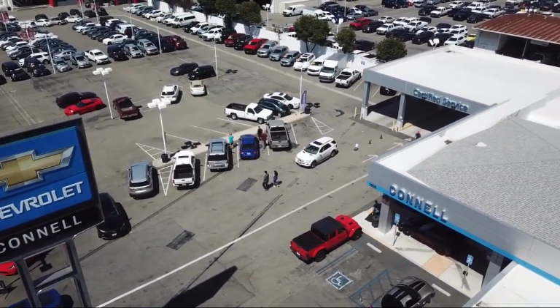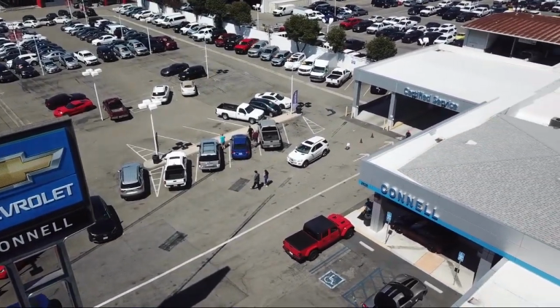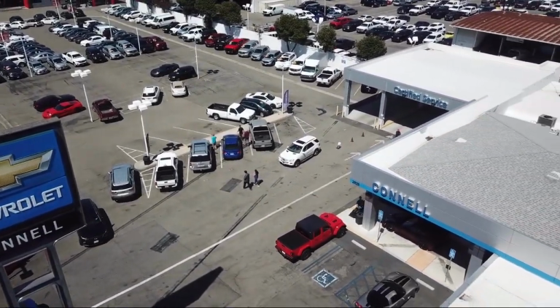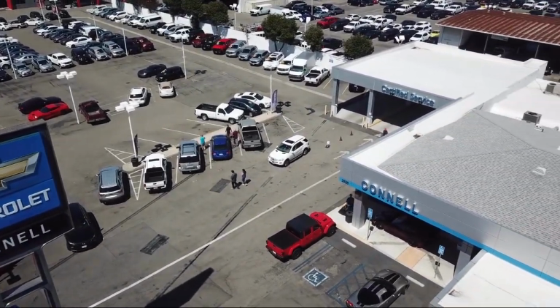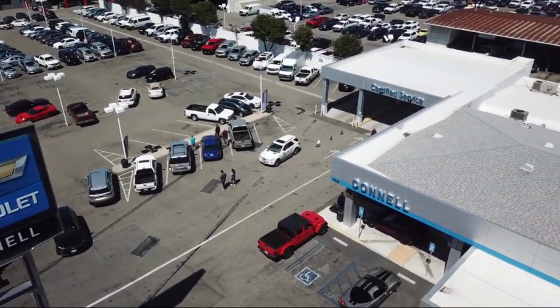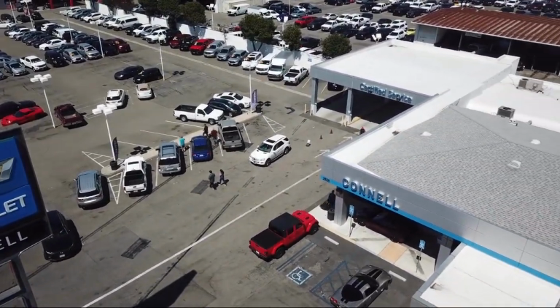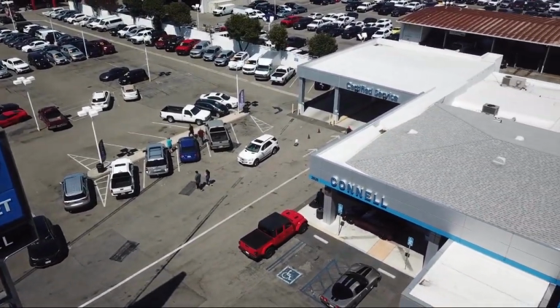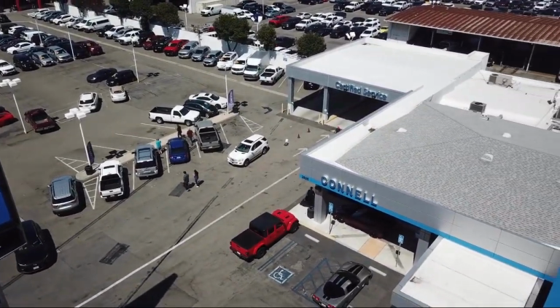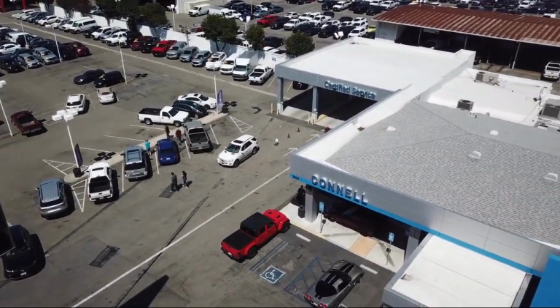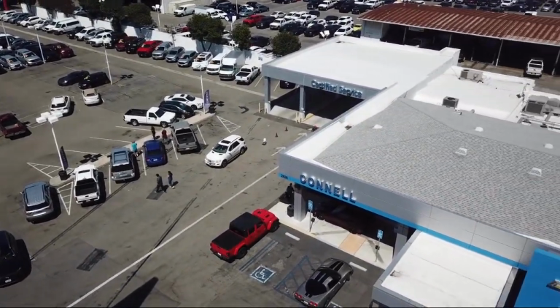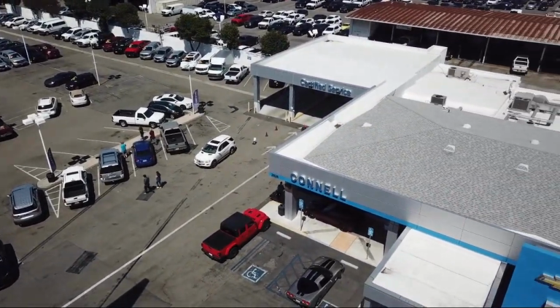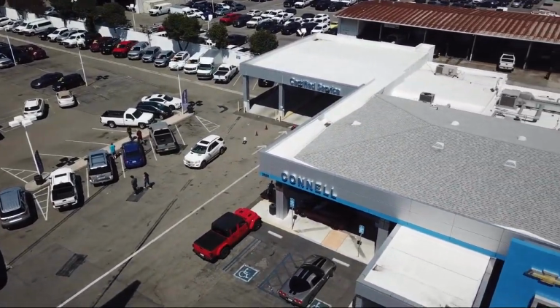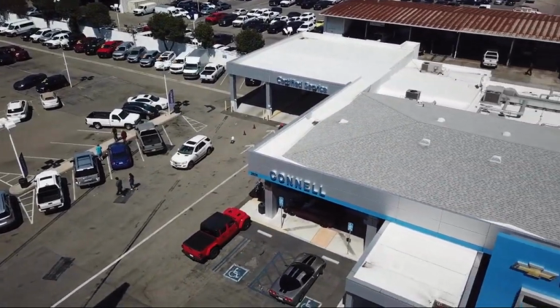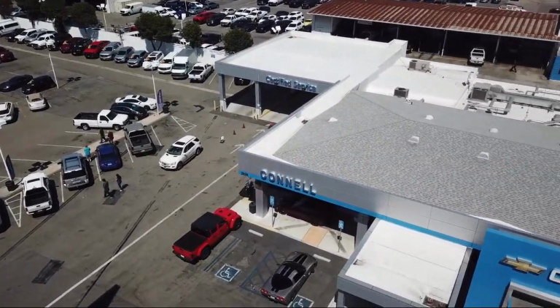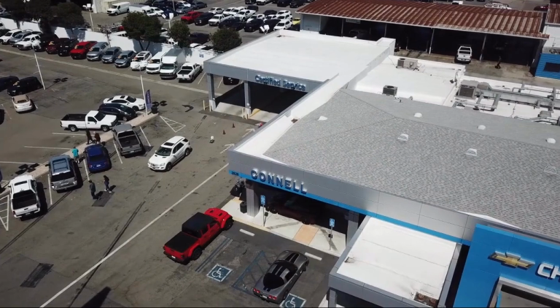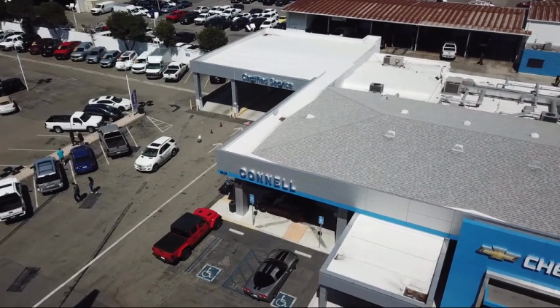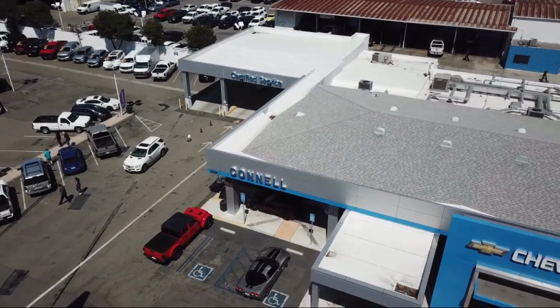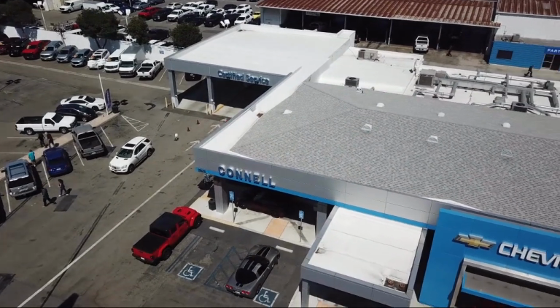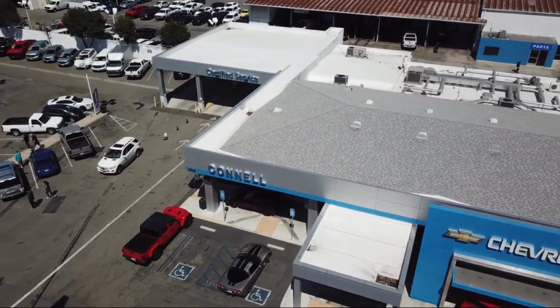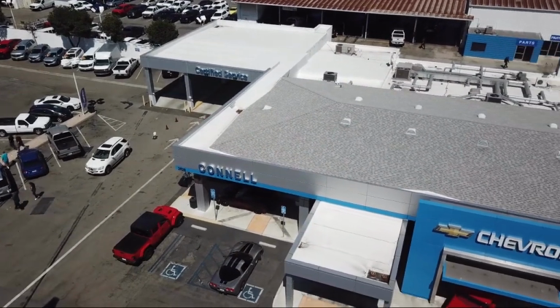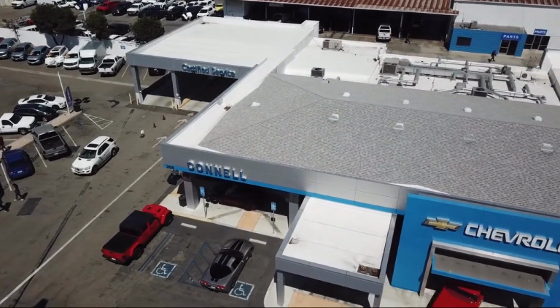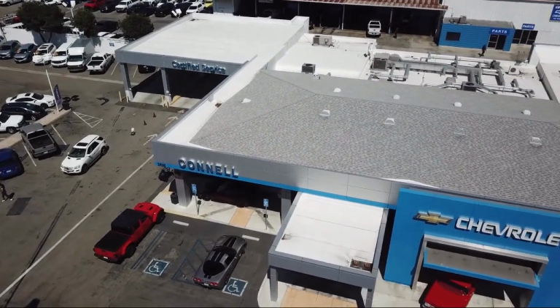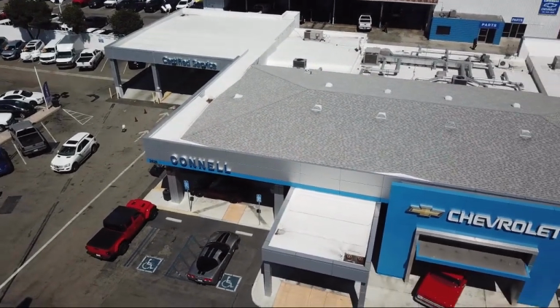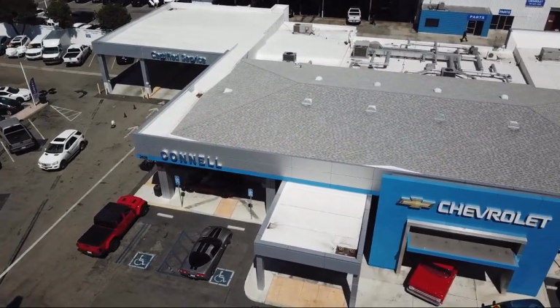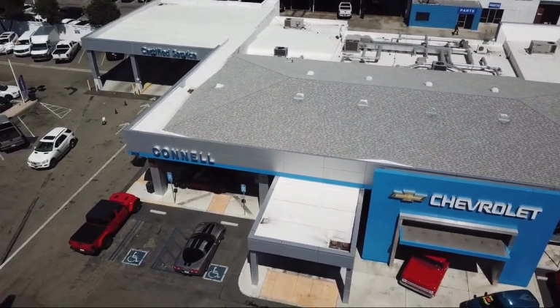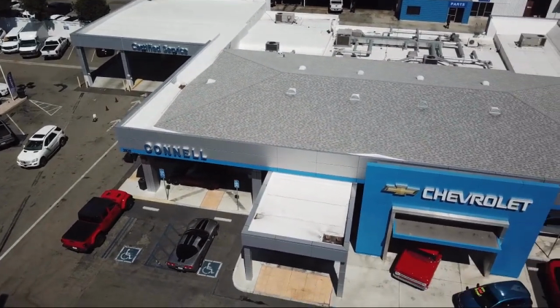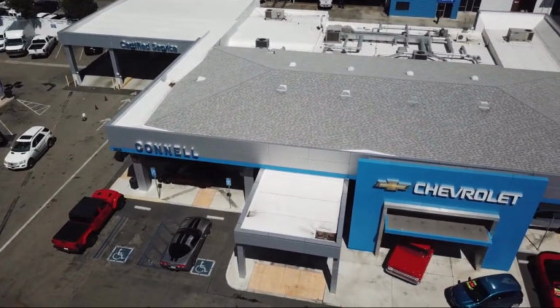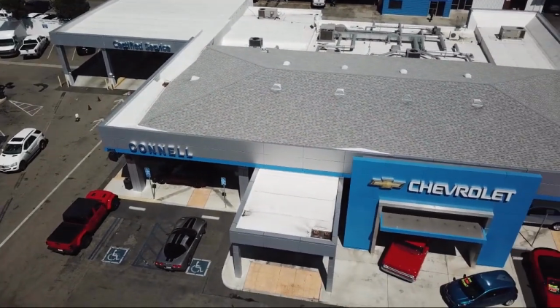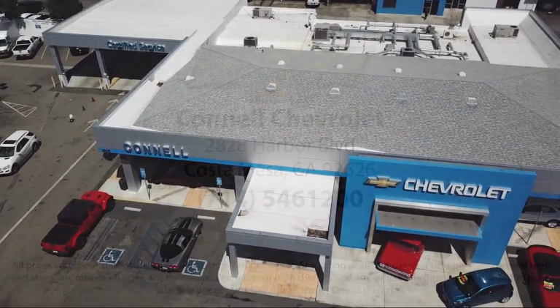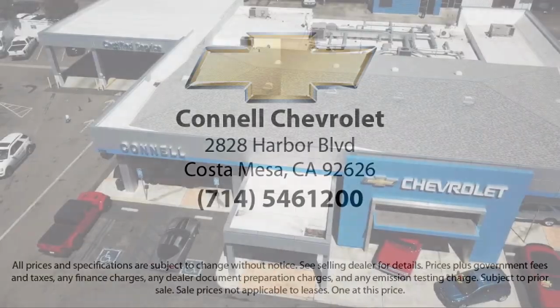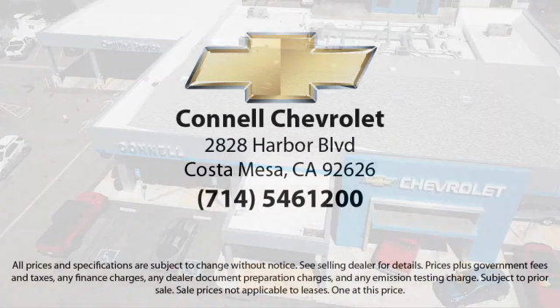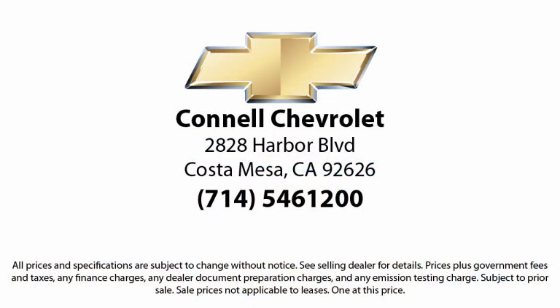And with hundreds of reviews giving us a 4.5 star rating, we think we're doing just that.